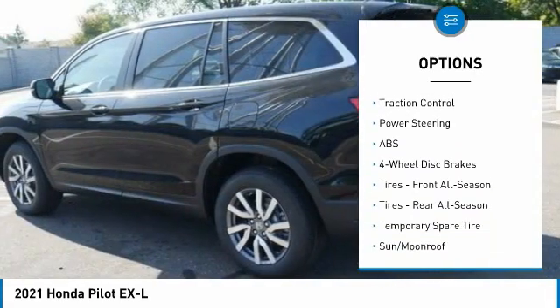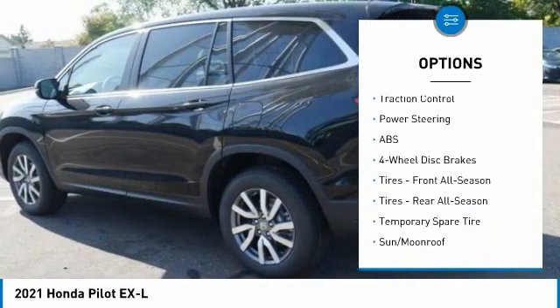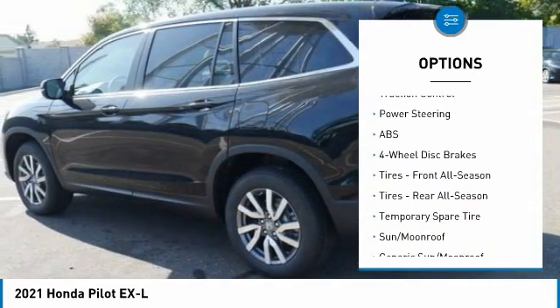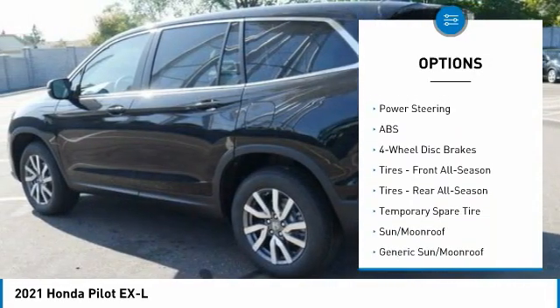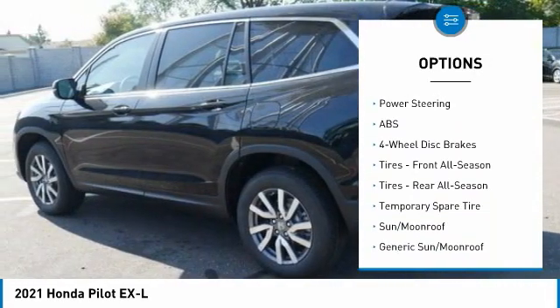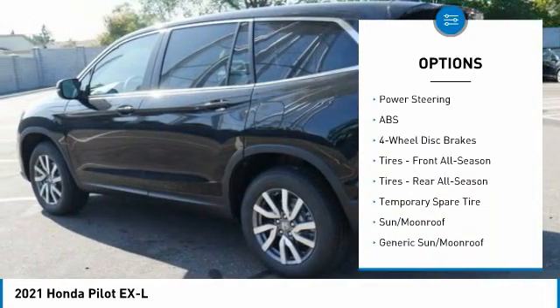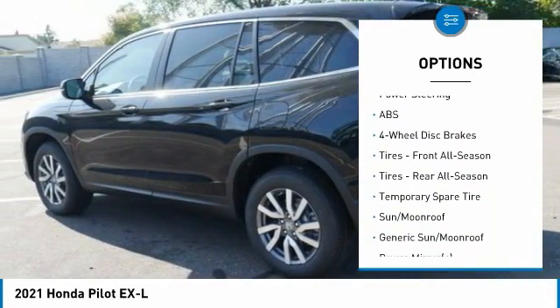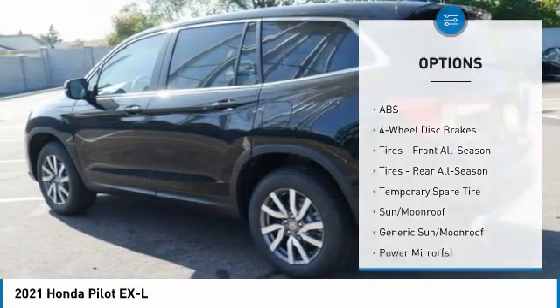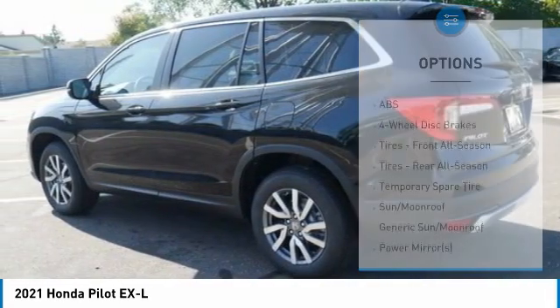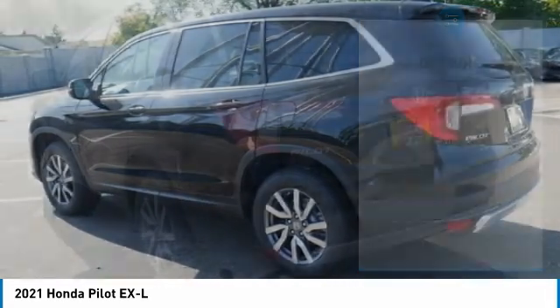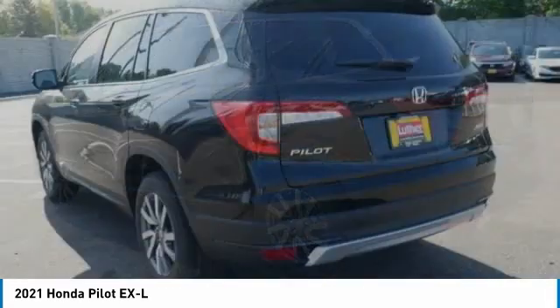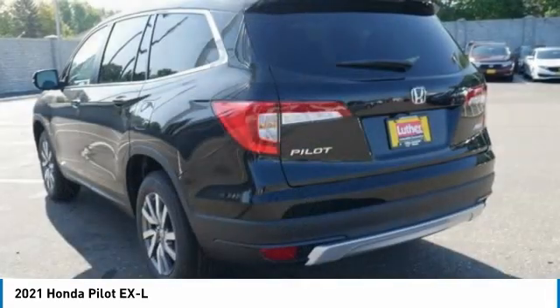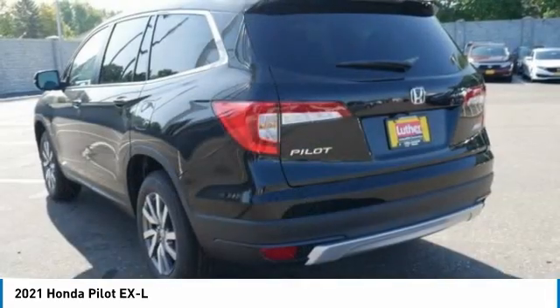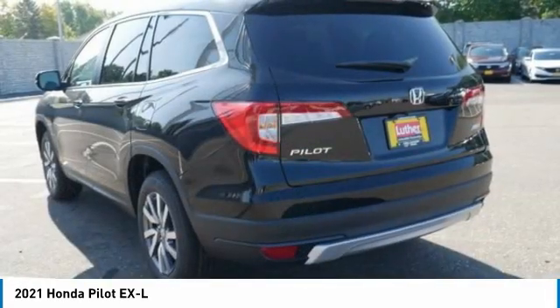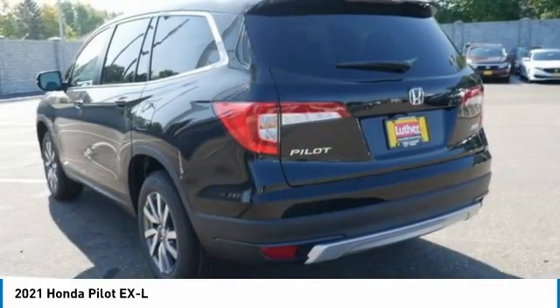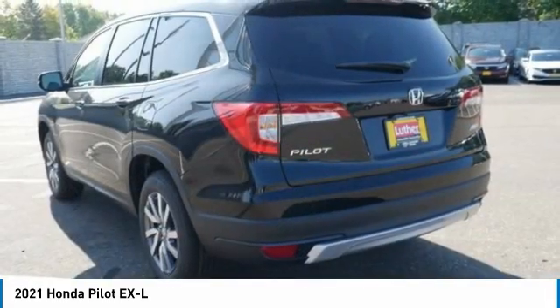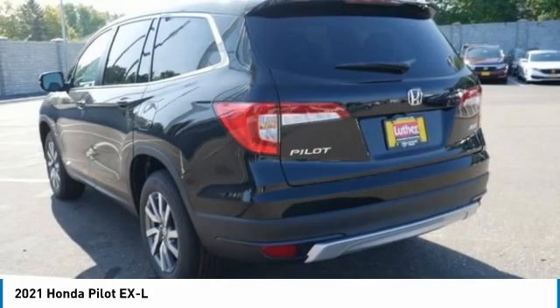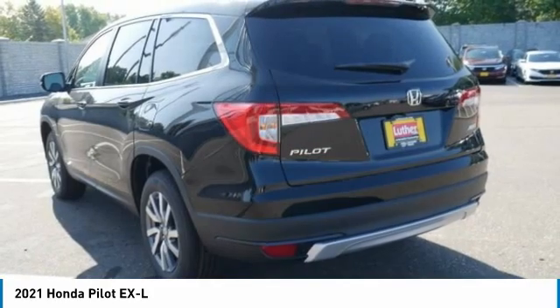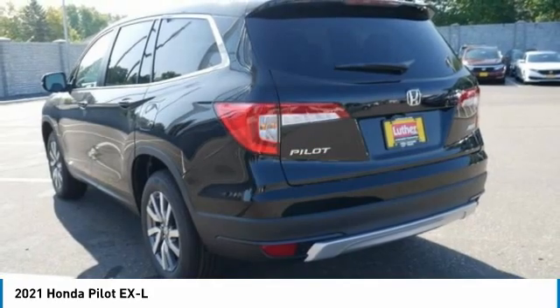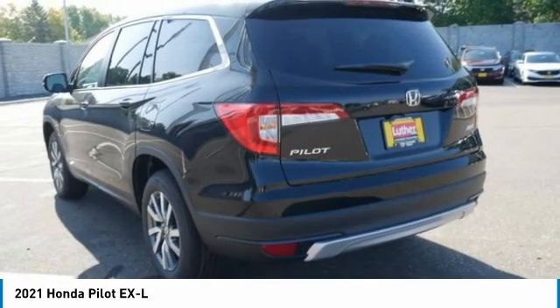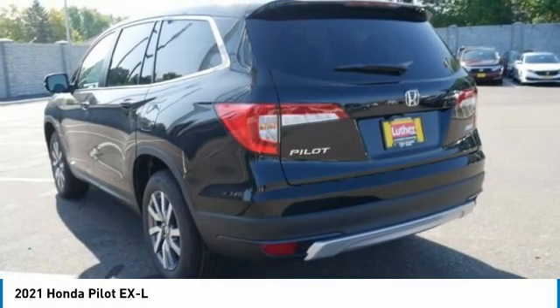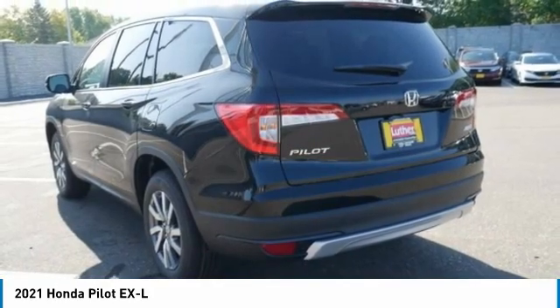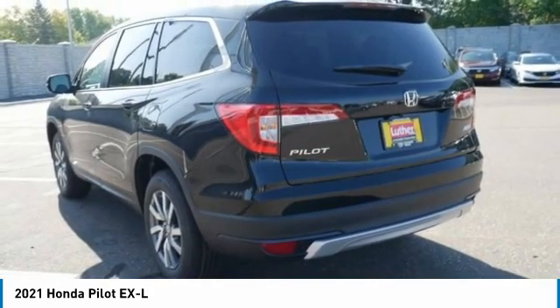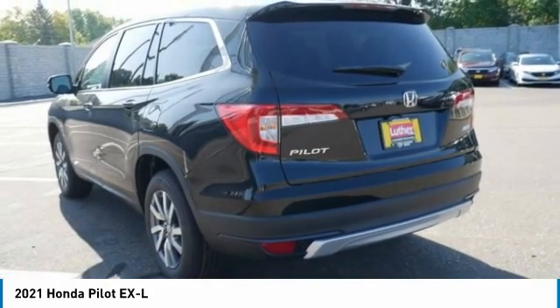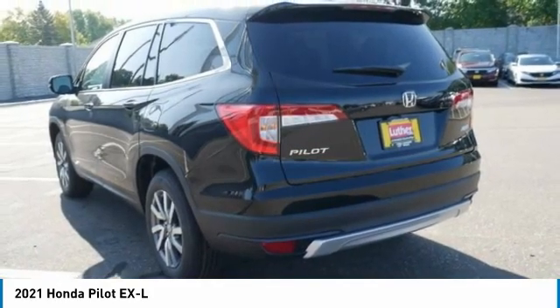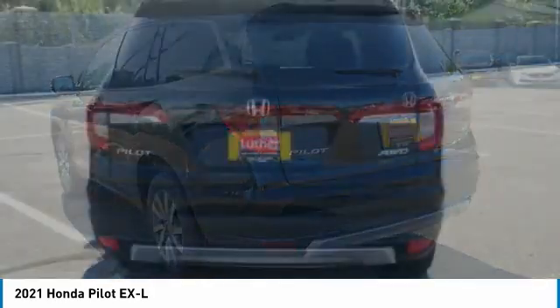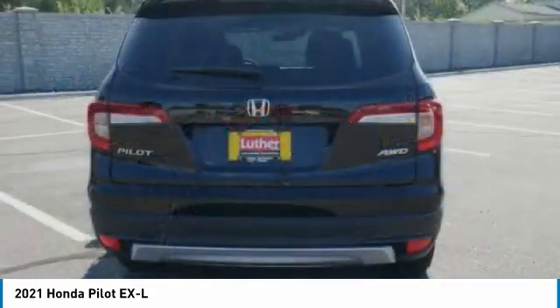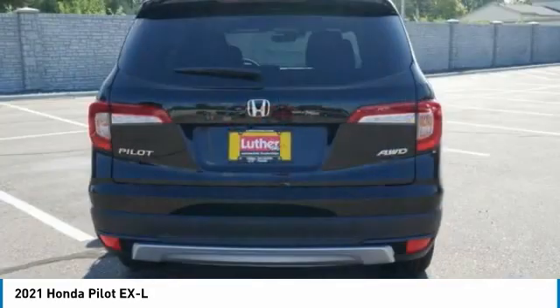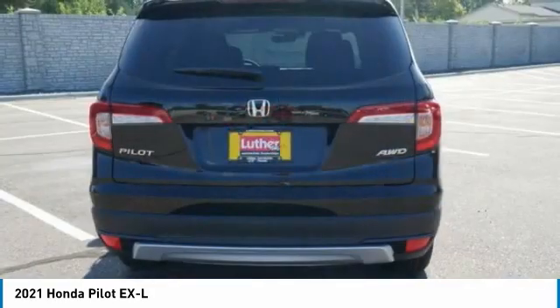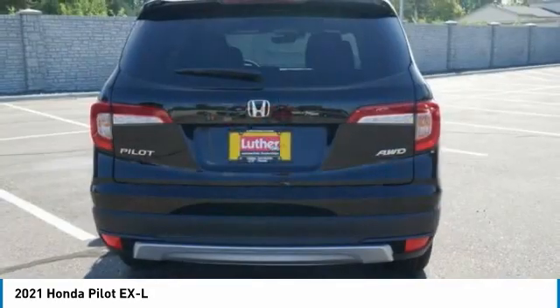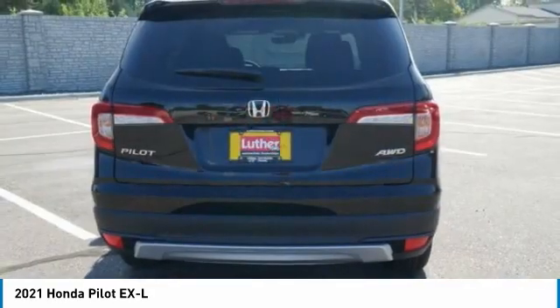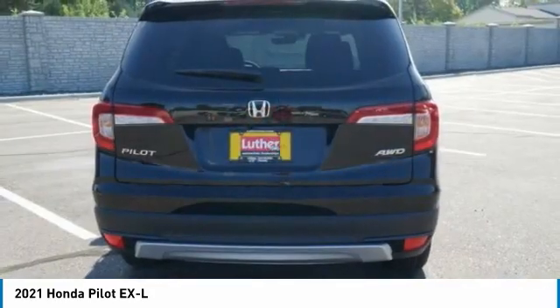Power lift gate, brake assist, traction control. Come take a test drive today.